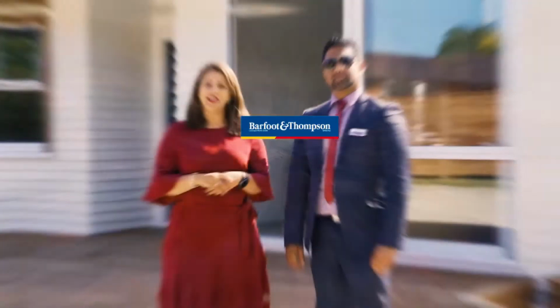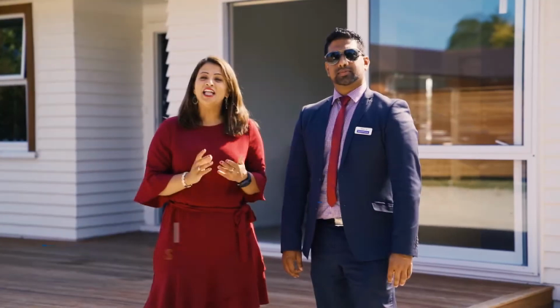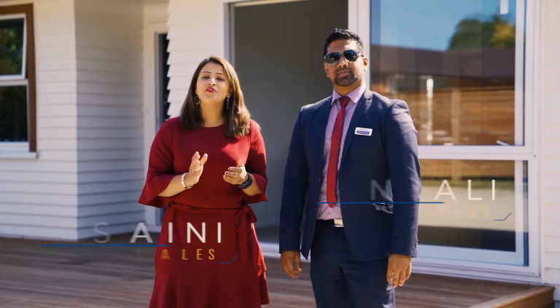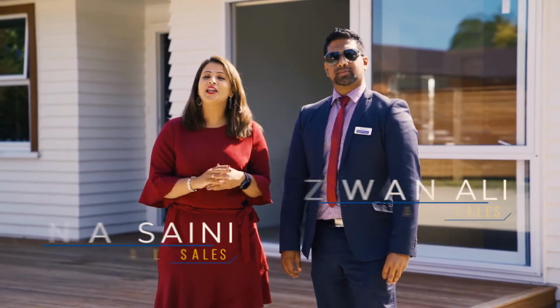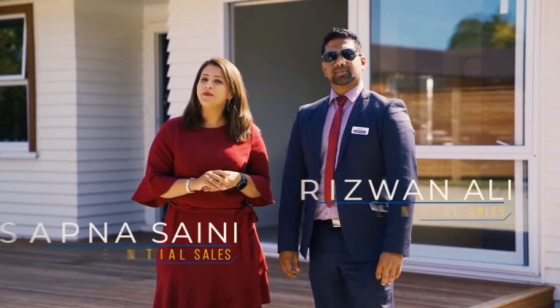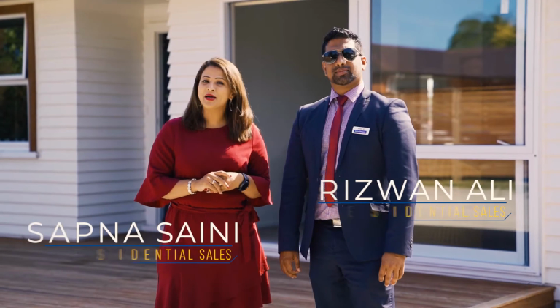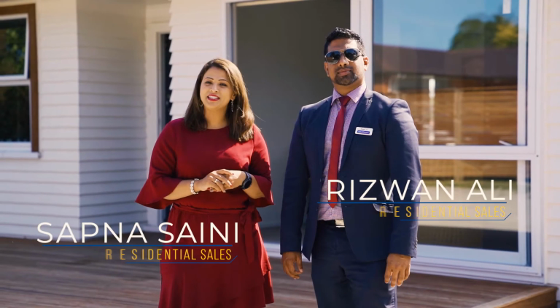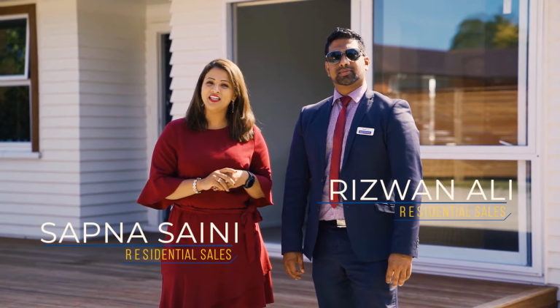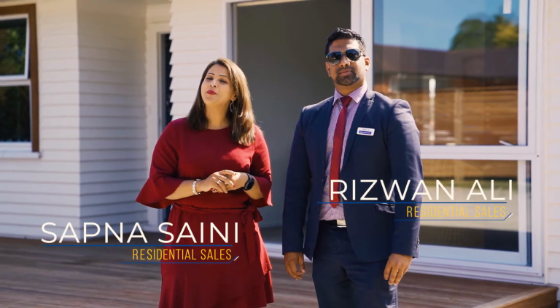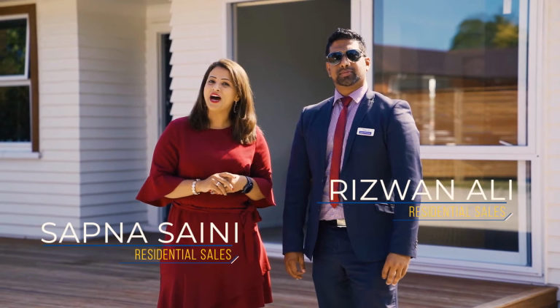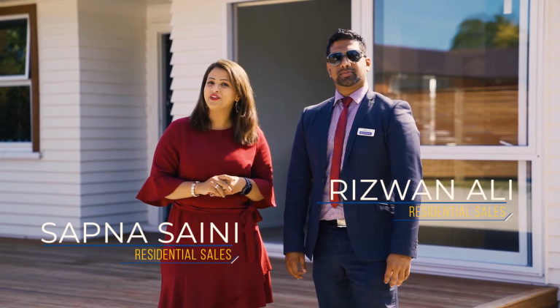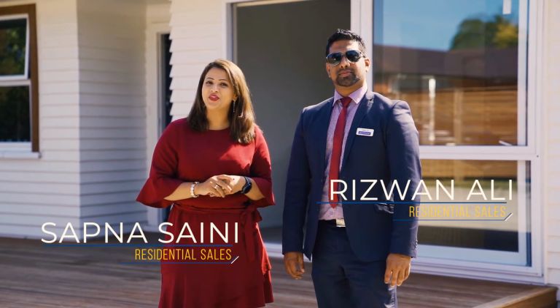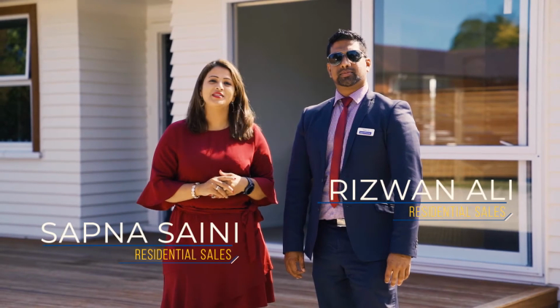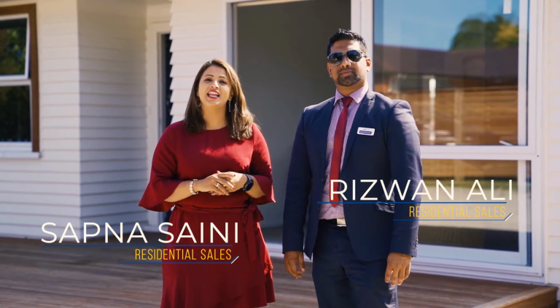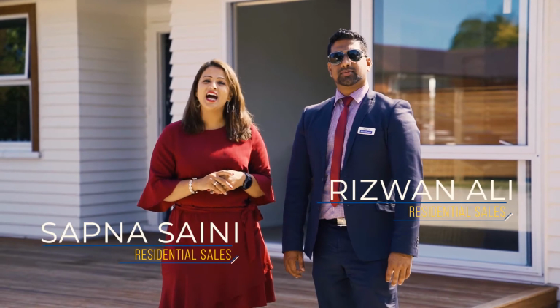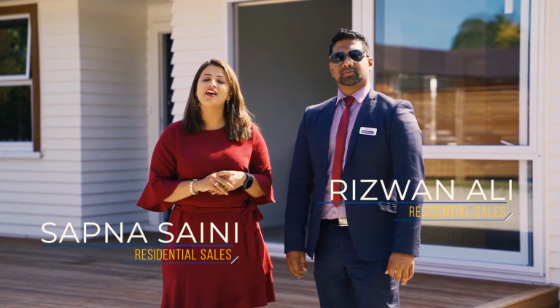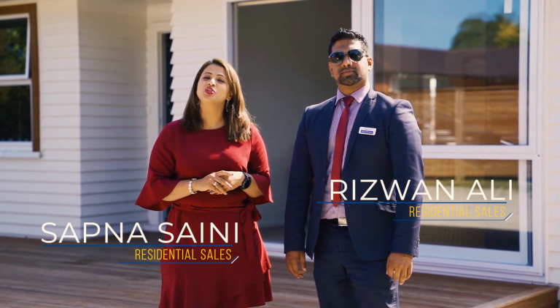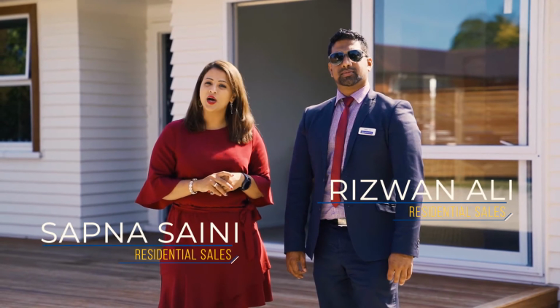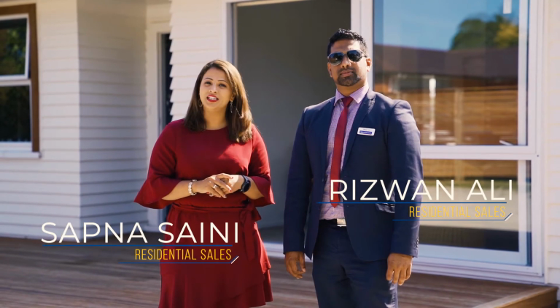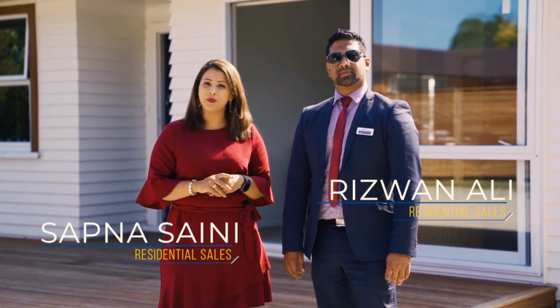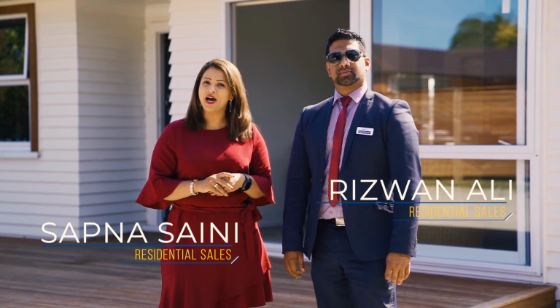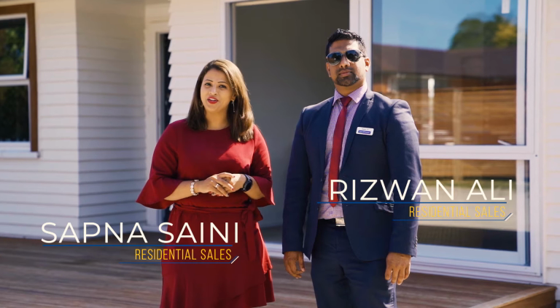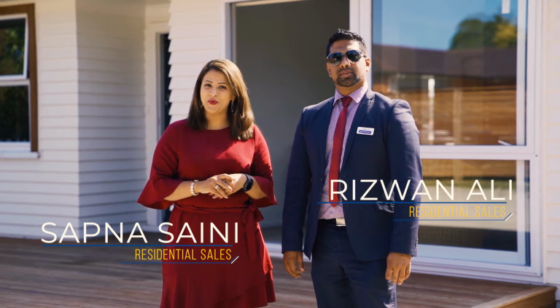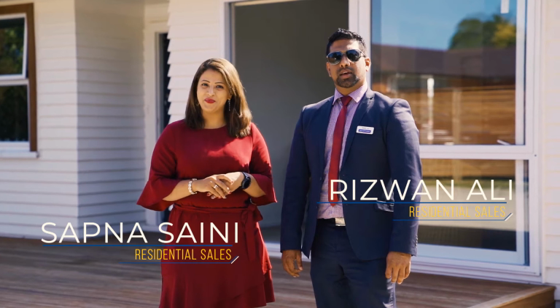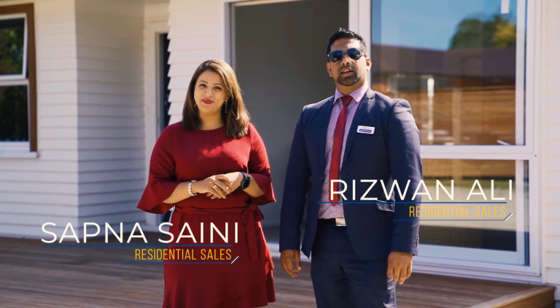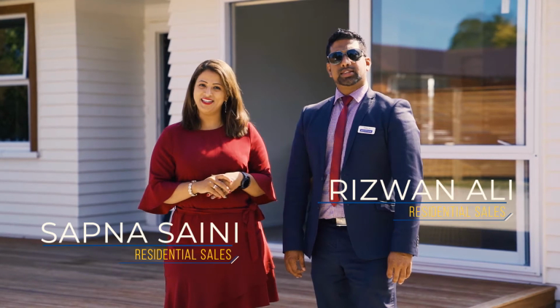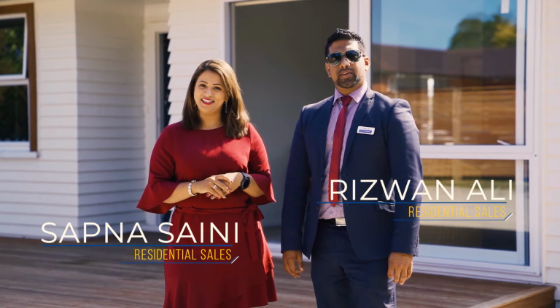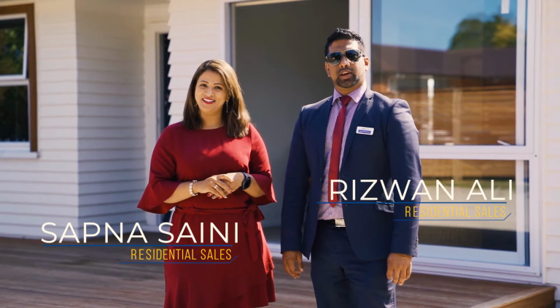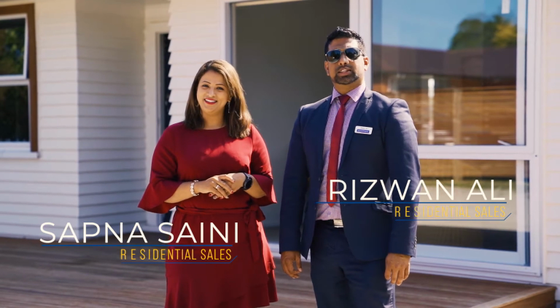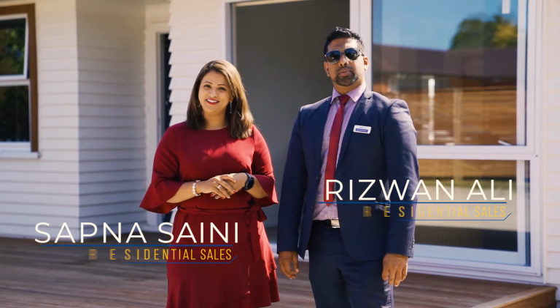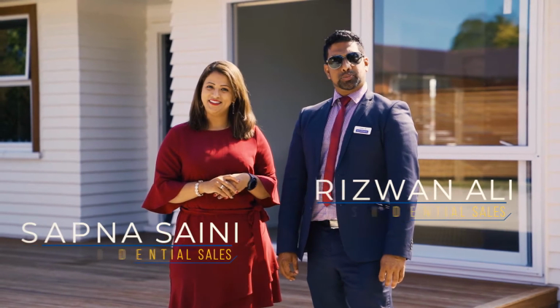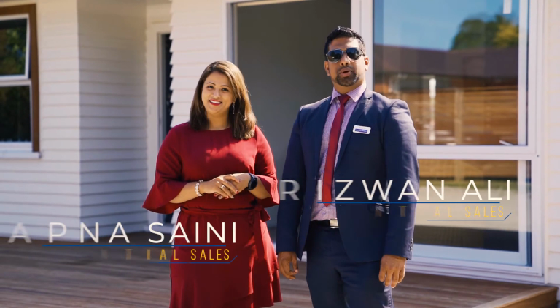Hello everyone, I'm Safna Saini from Barfoot & Thompson and I have Roswan Ali from Barfoot & Thompson. Let's have a look at this fabulous property.